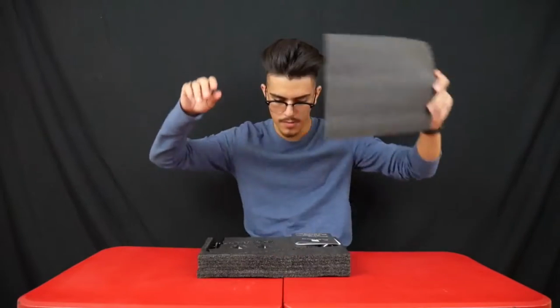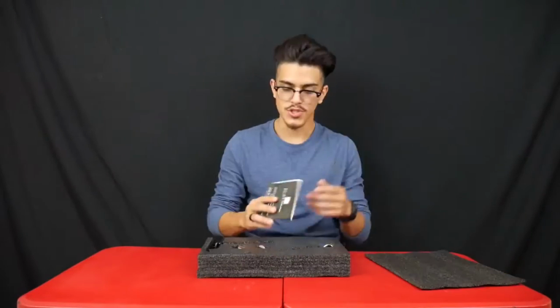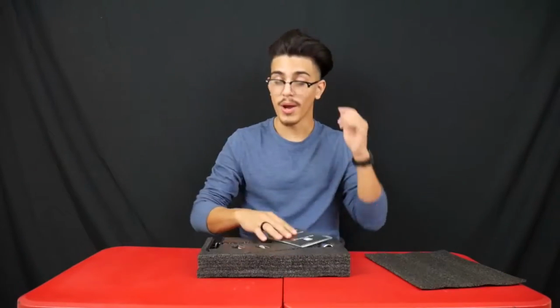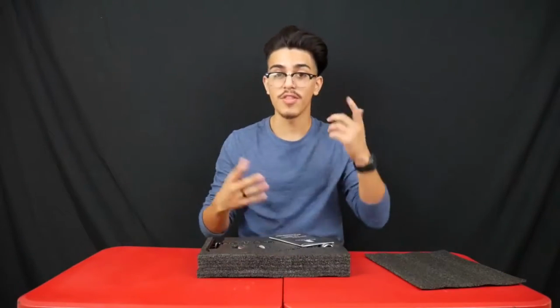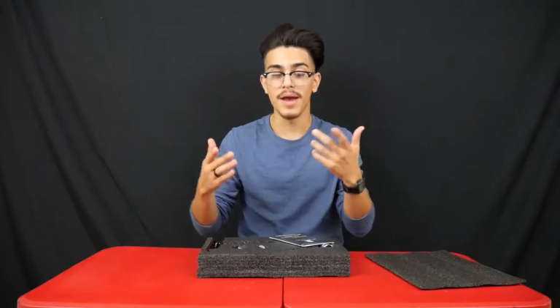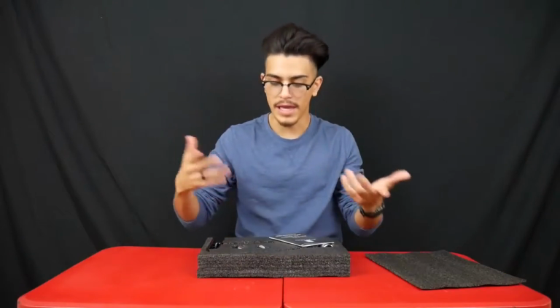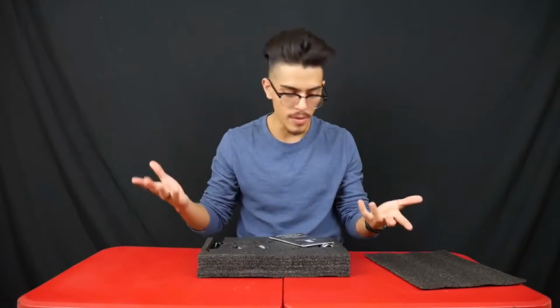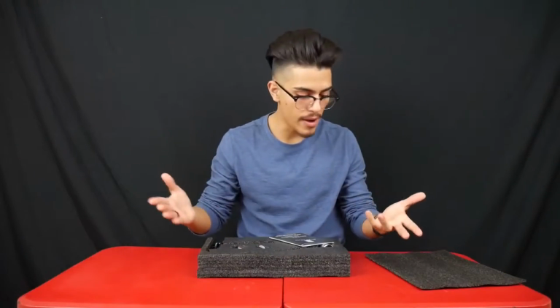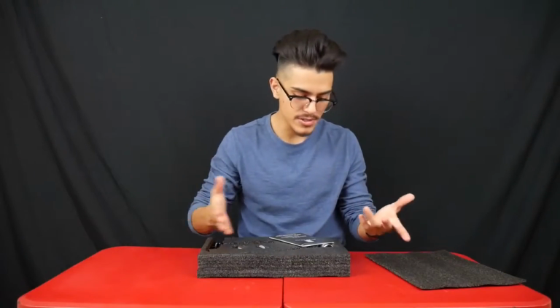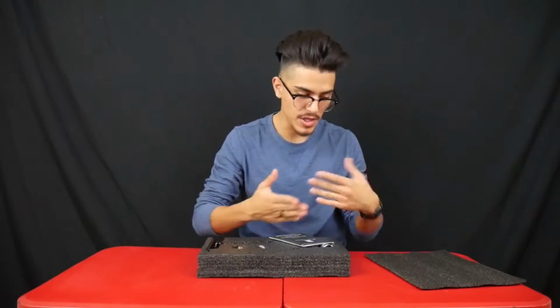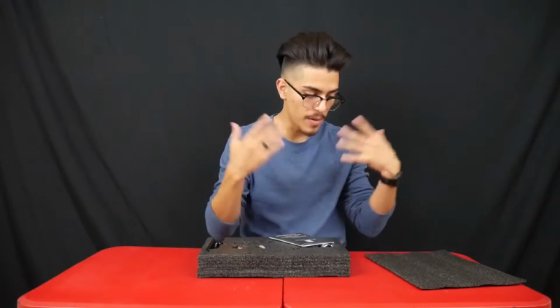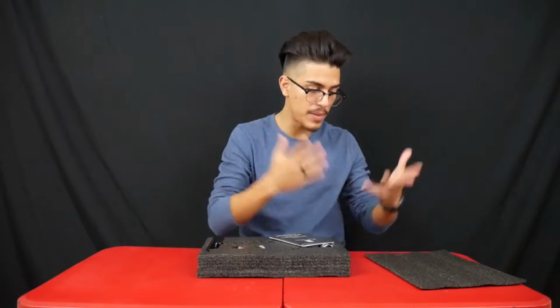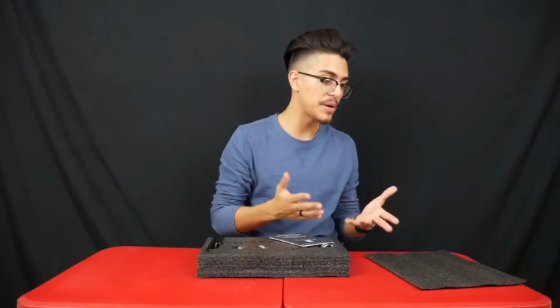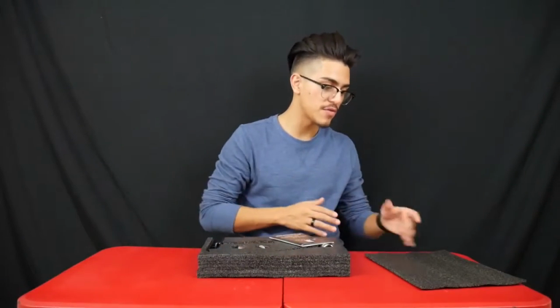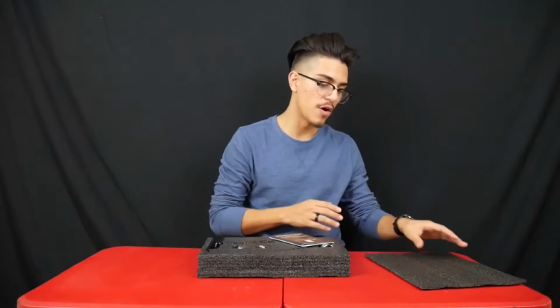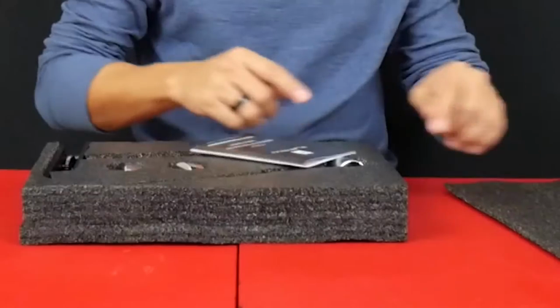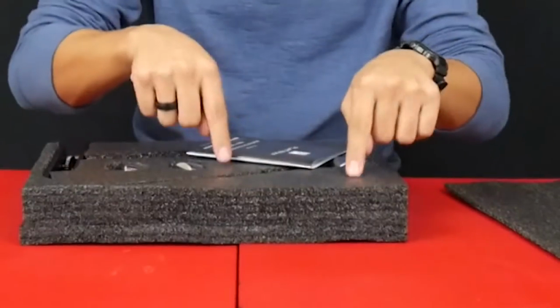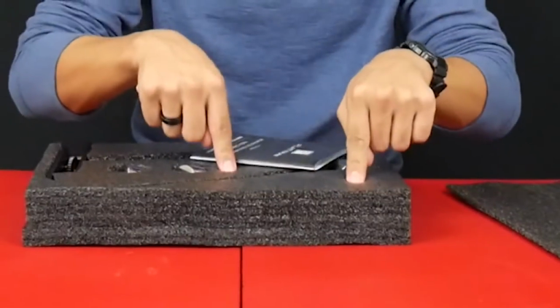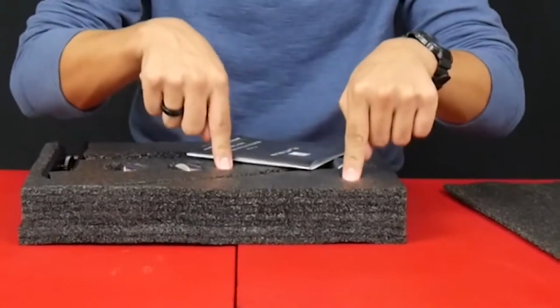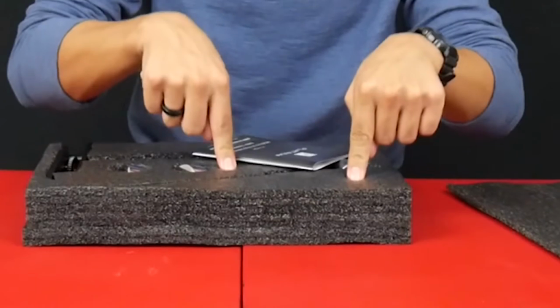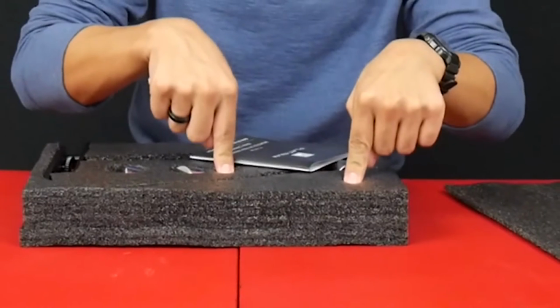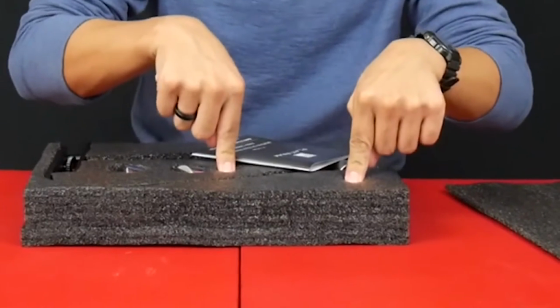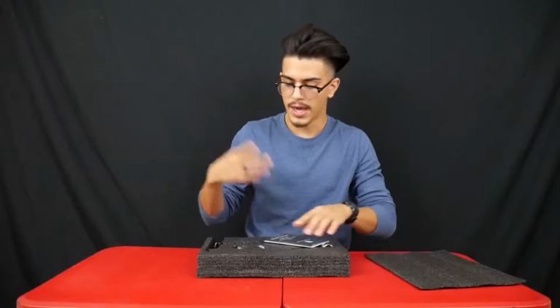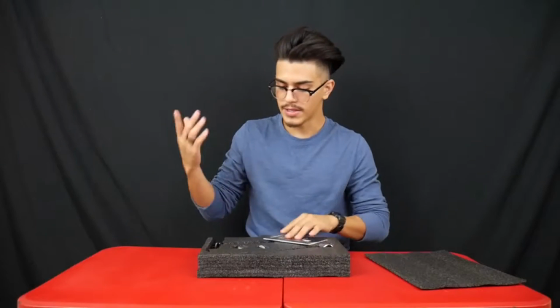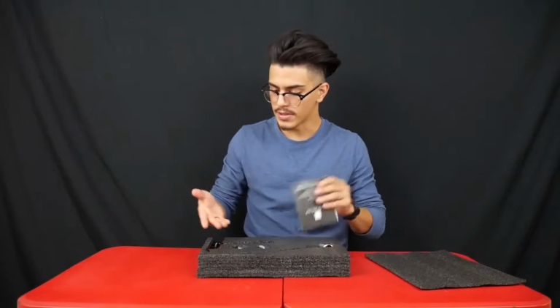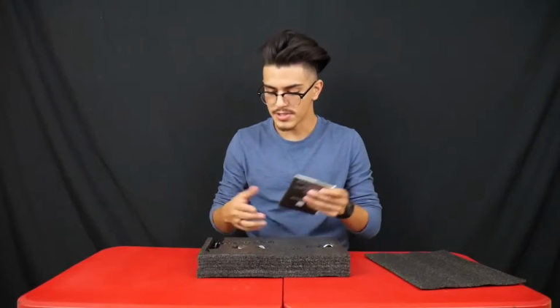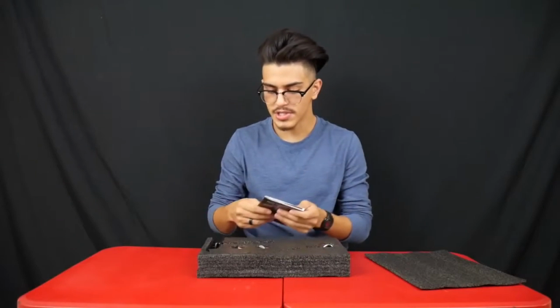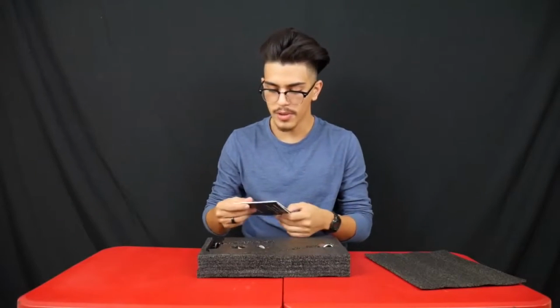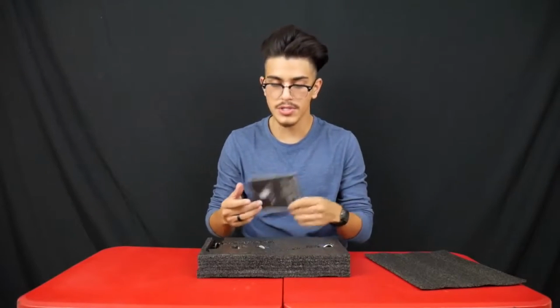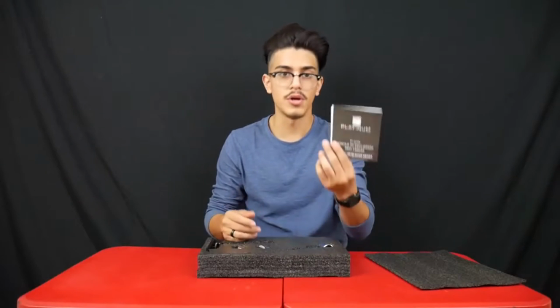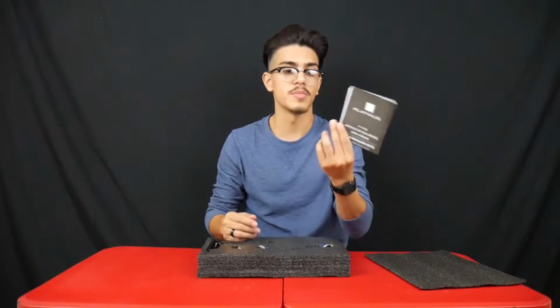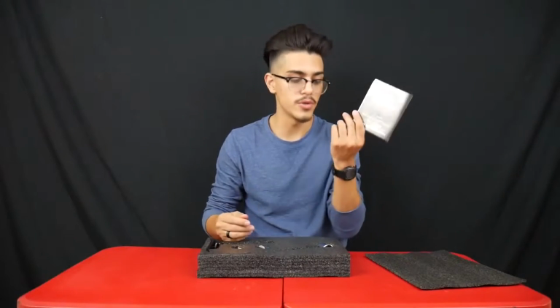Right off the bat, in the box there's a big piece of foam, and then there's the stabilizer and also a manual.